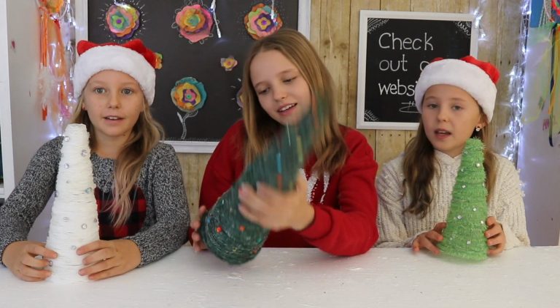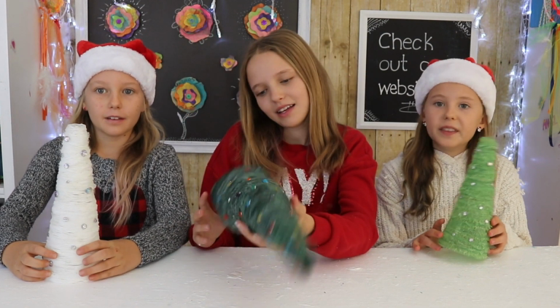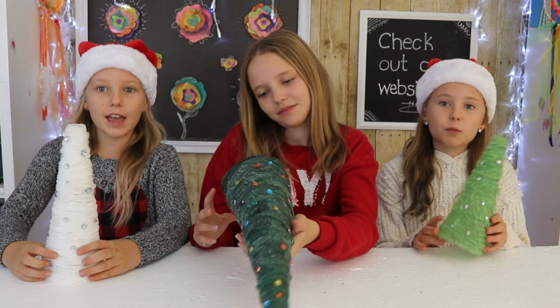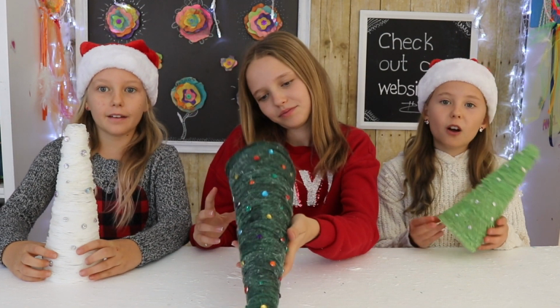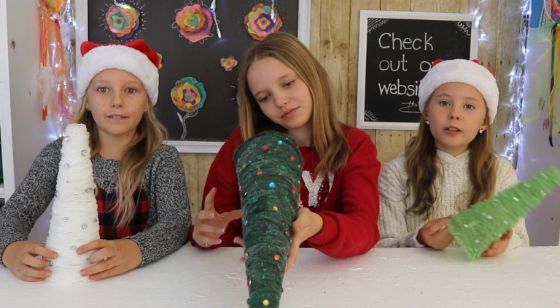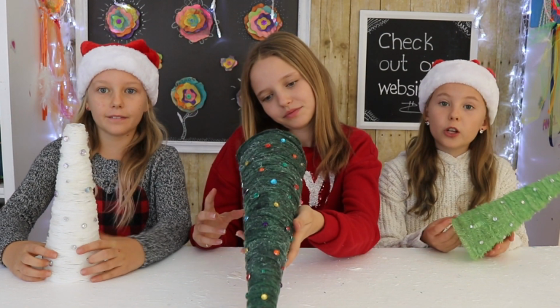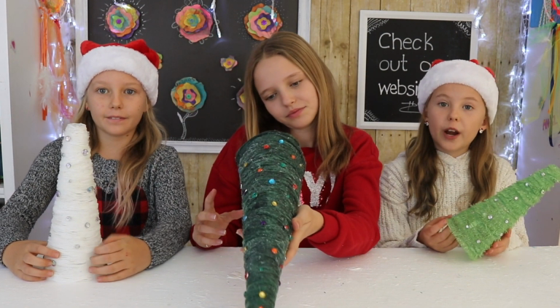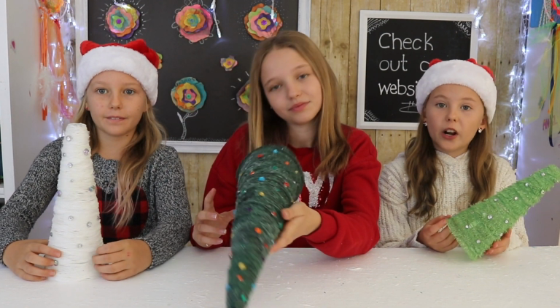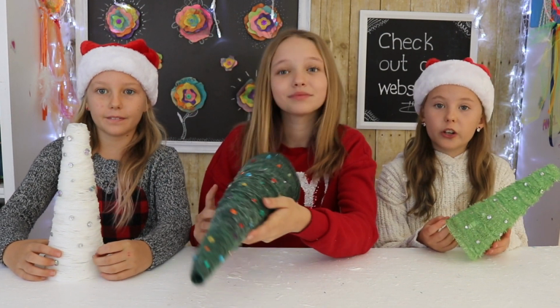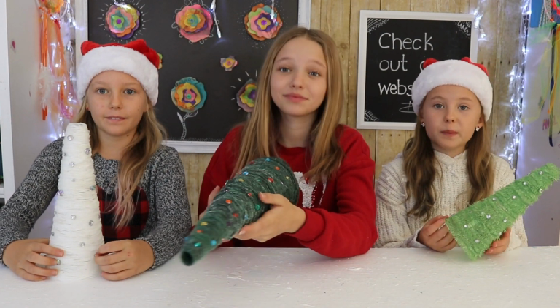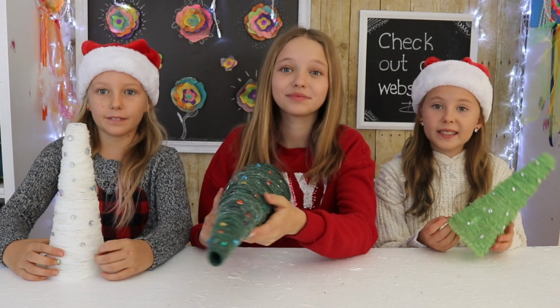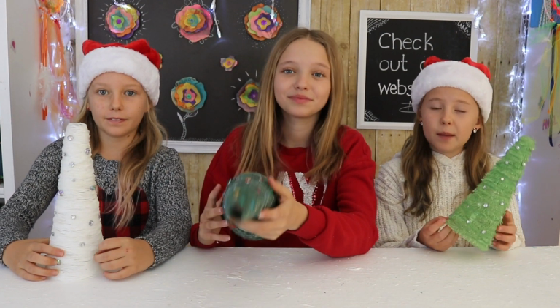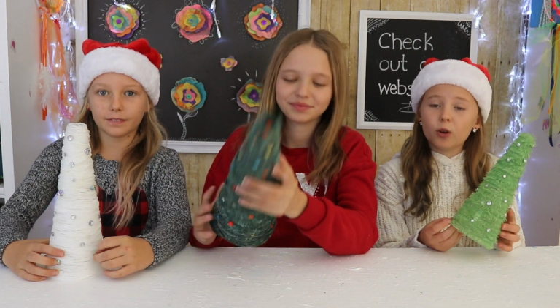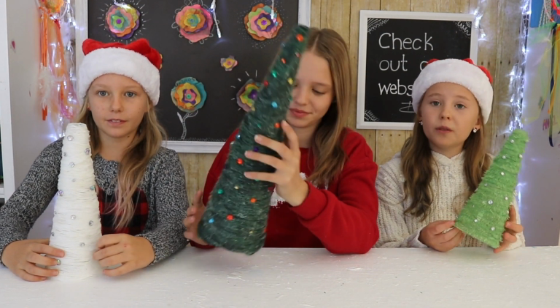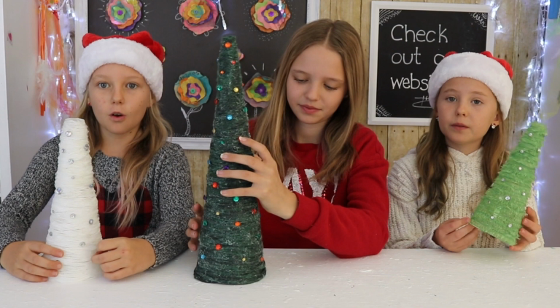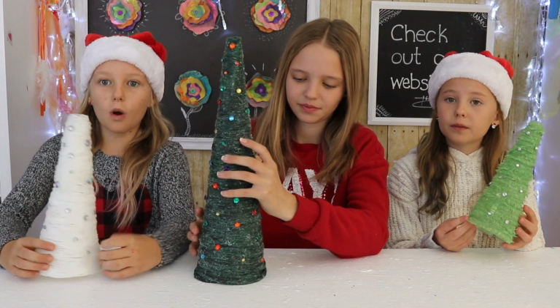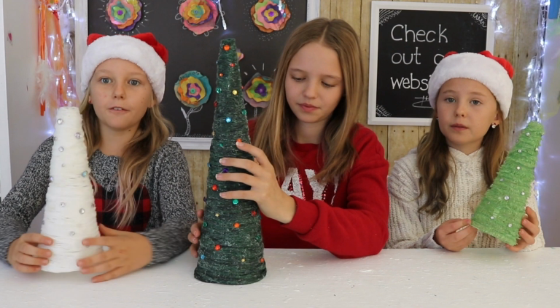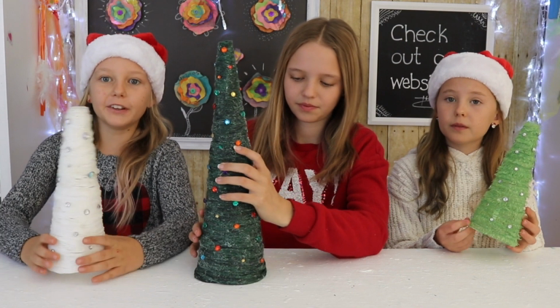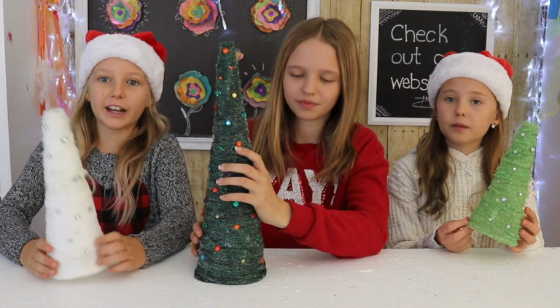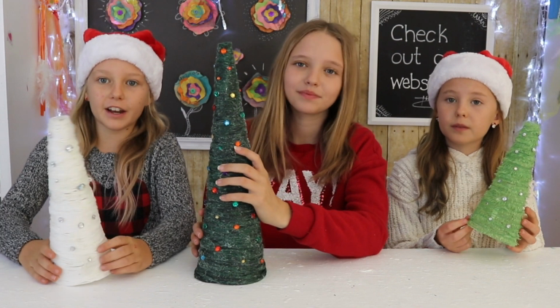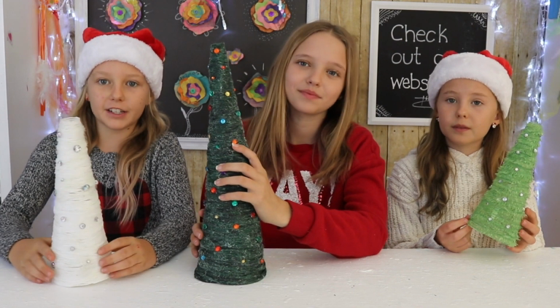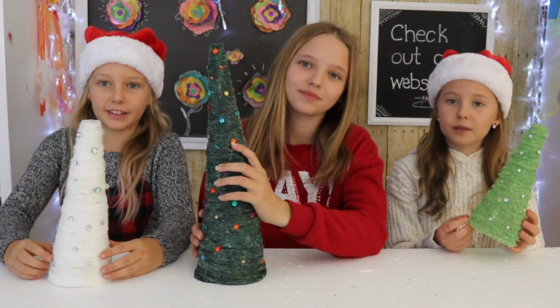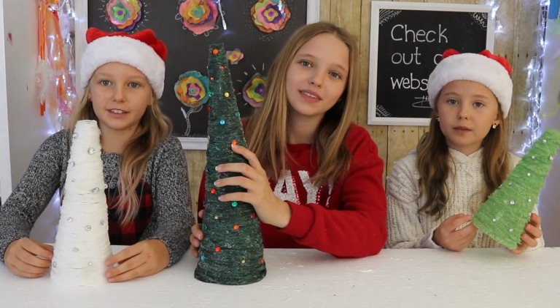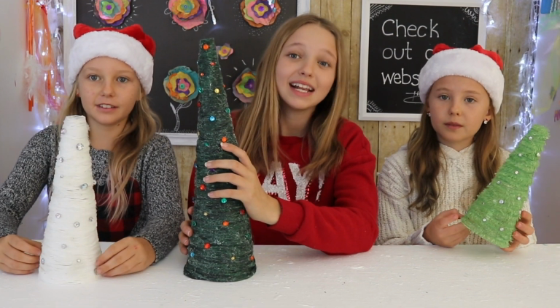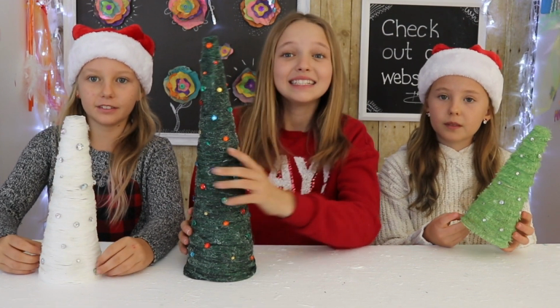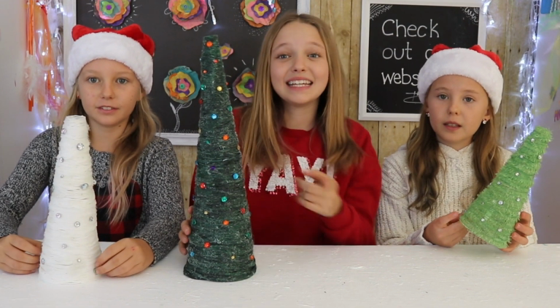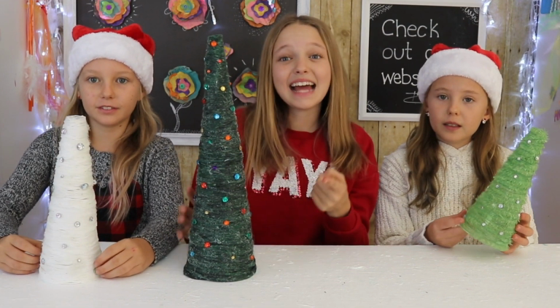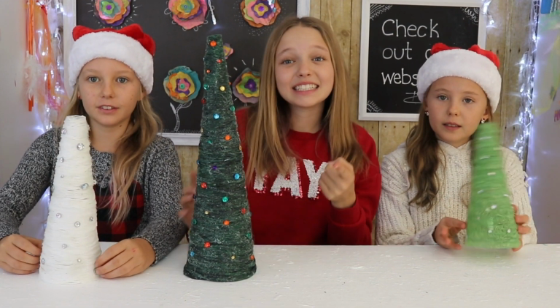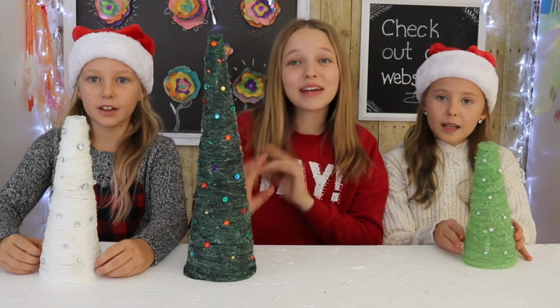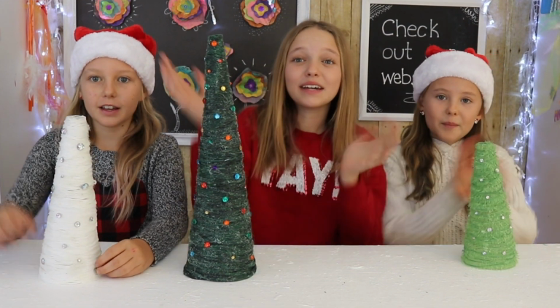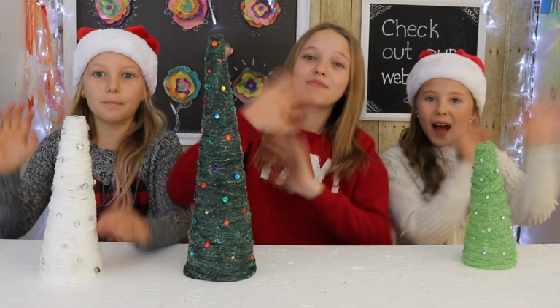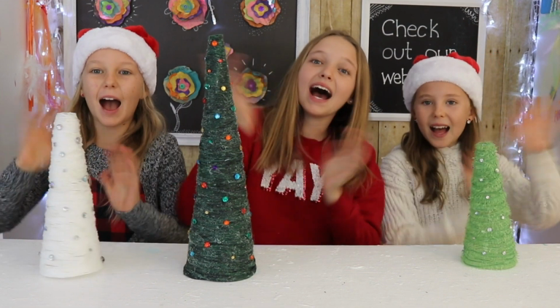And this is the final result! These turned out super cool and I think we all had a lot of fun making them. This is probably one of my favorite crafts we've ever done. These would also look great on a Christmas table or for decorations. See you next week! Bye!